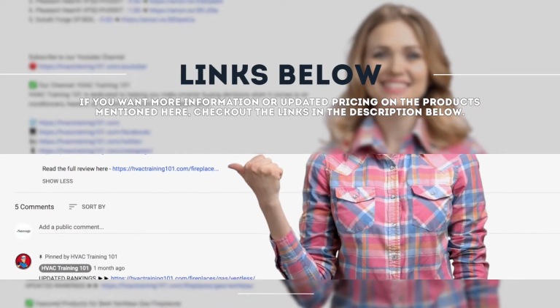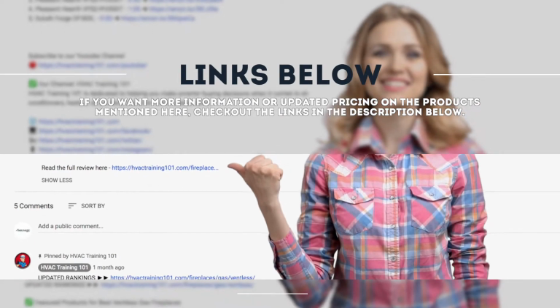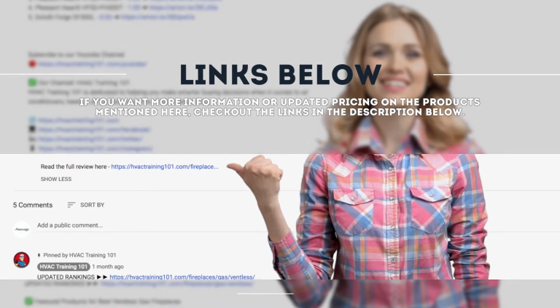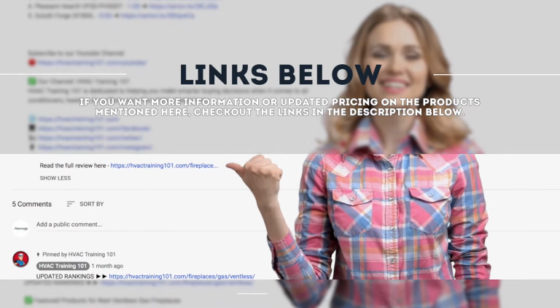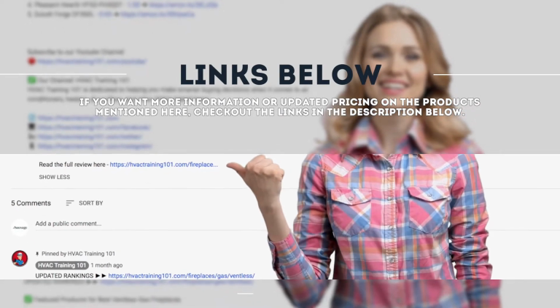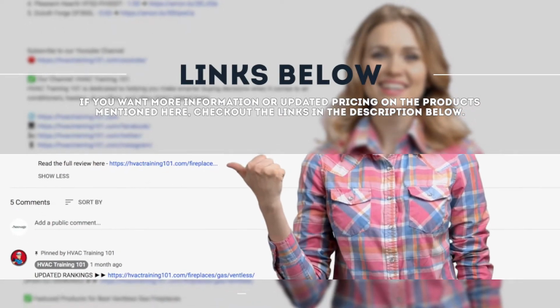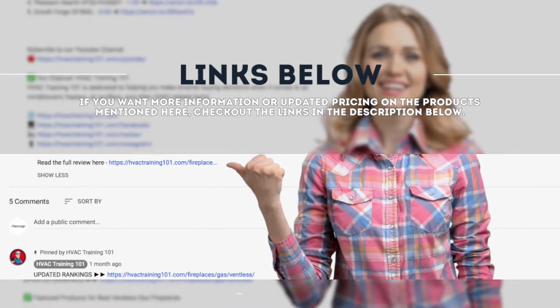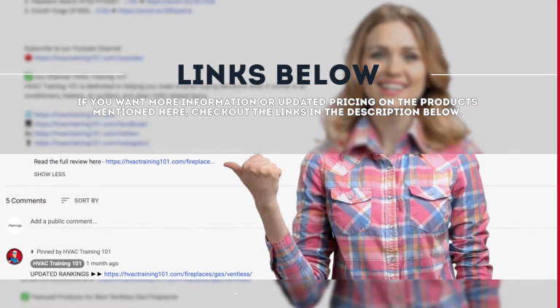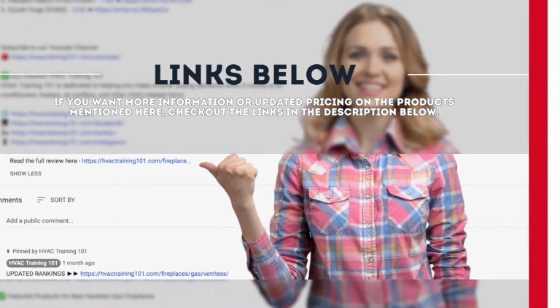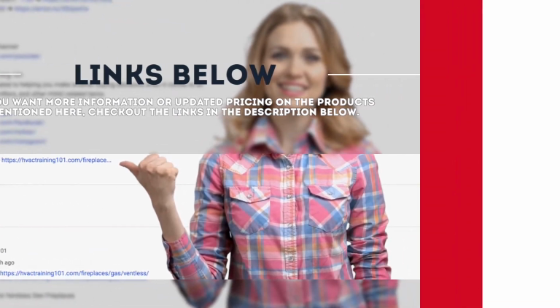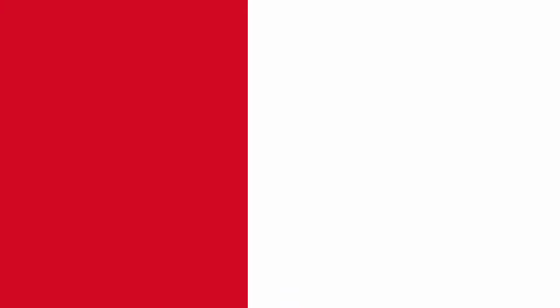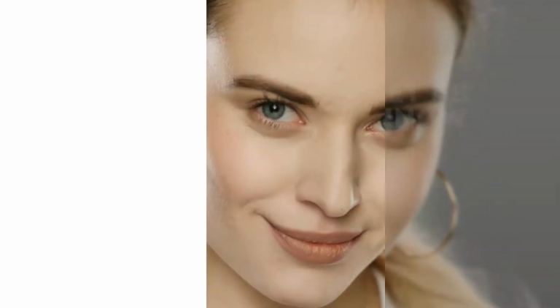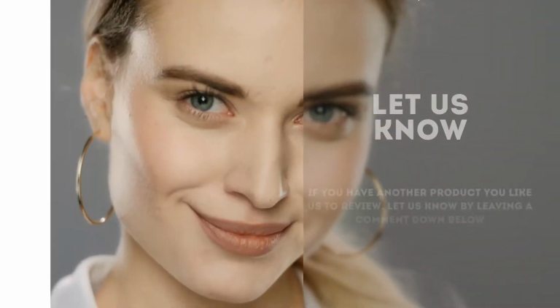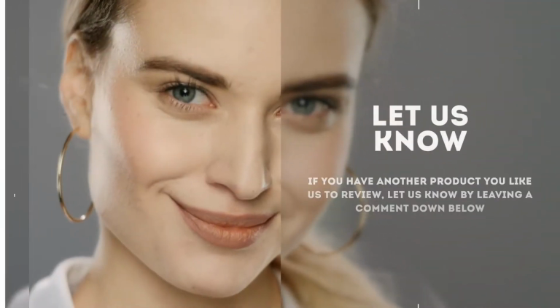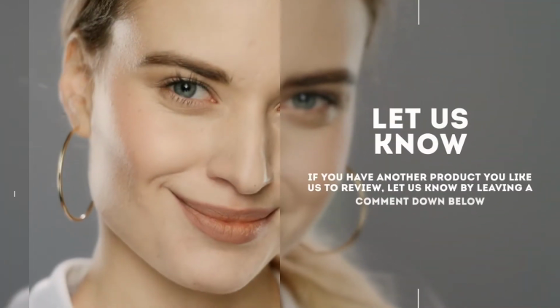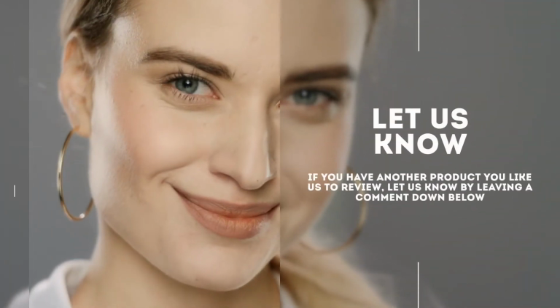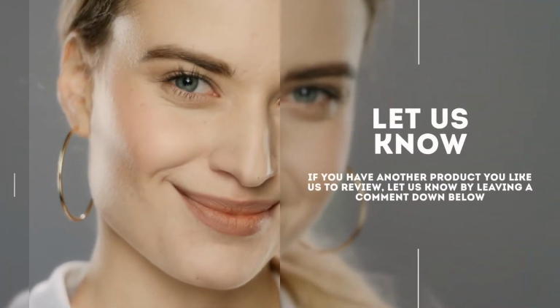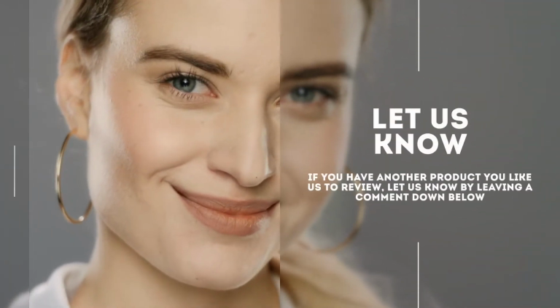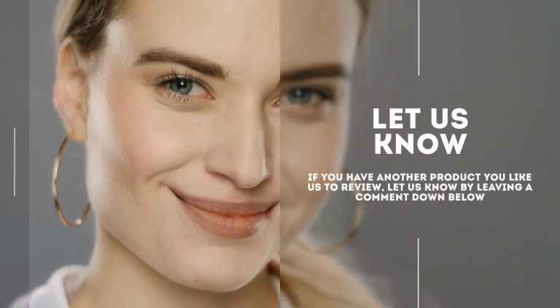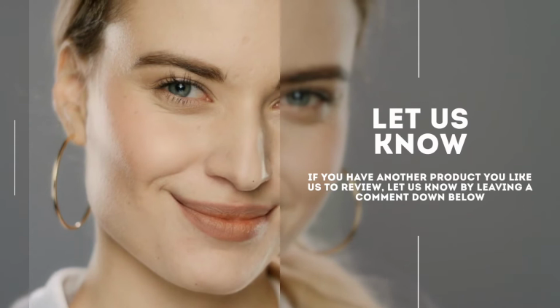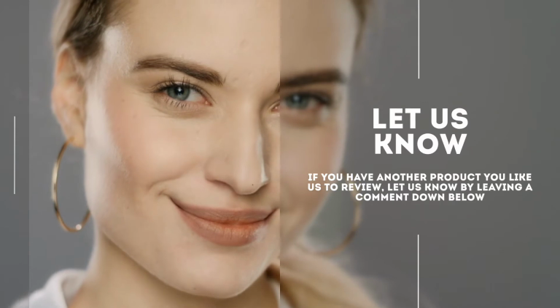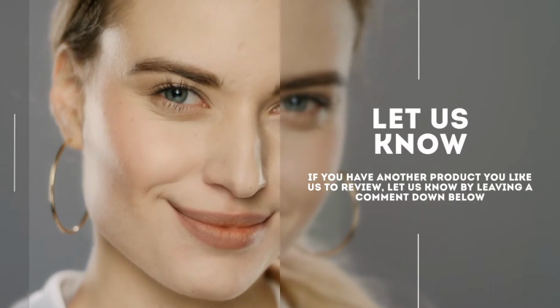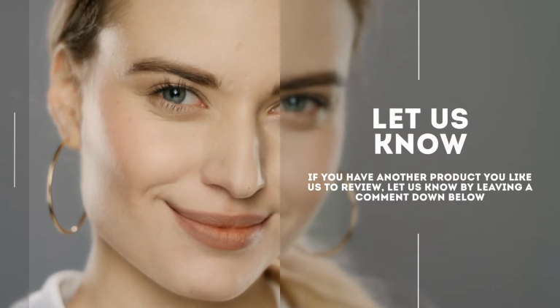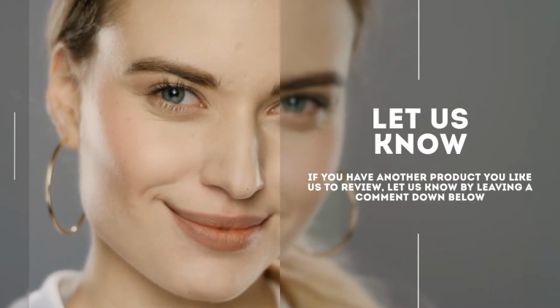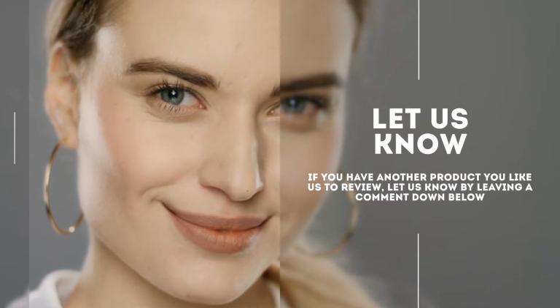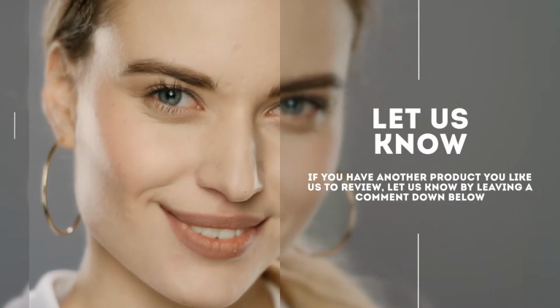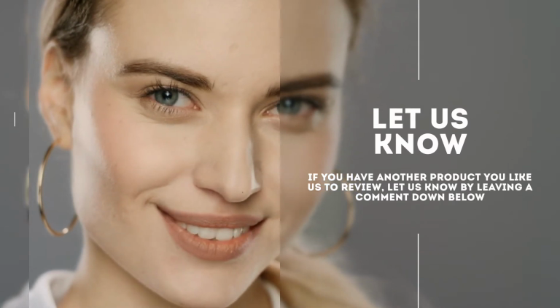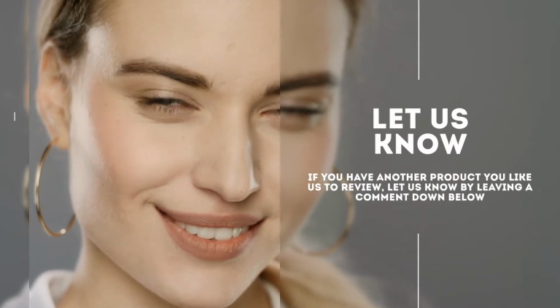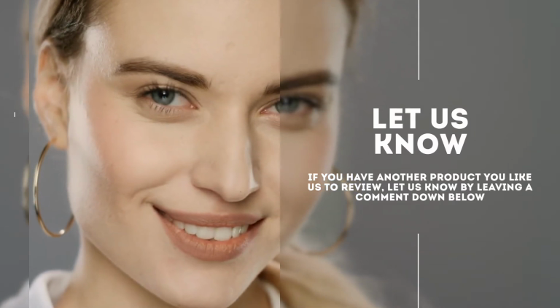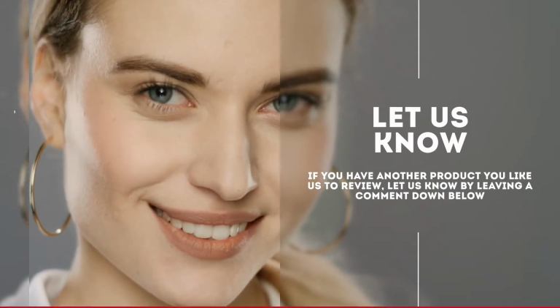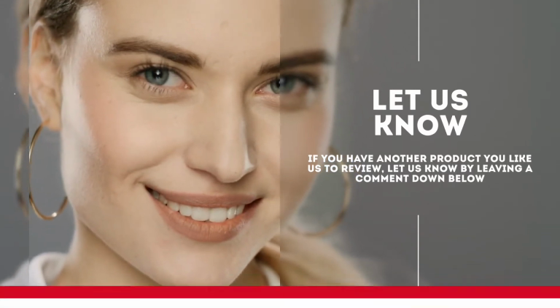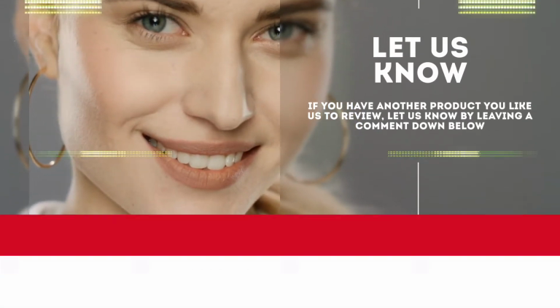If you have another product you'd like us to review, let us know by leaving a comment down below. Without further ado, let's get started.